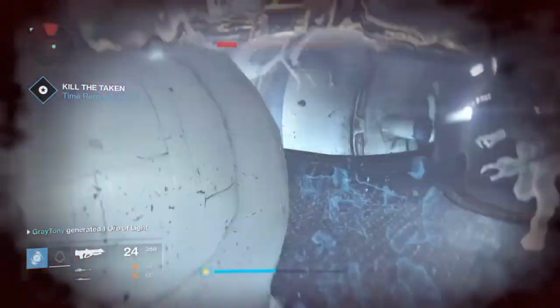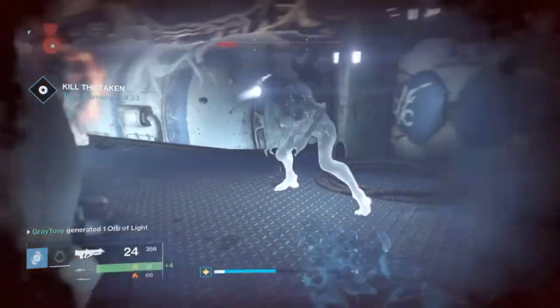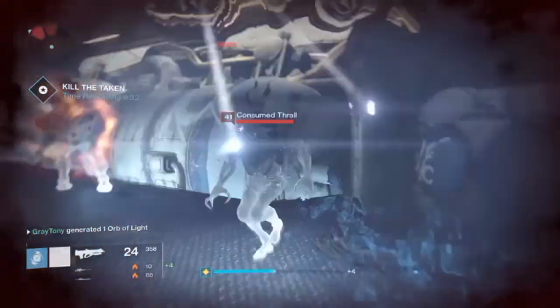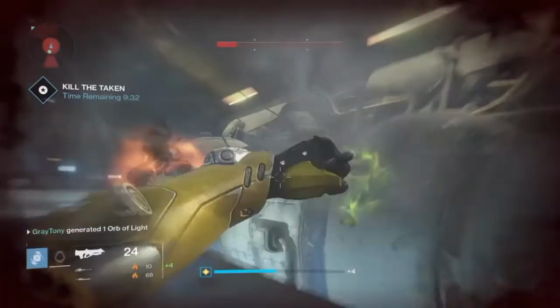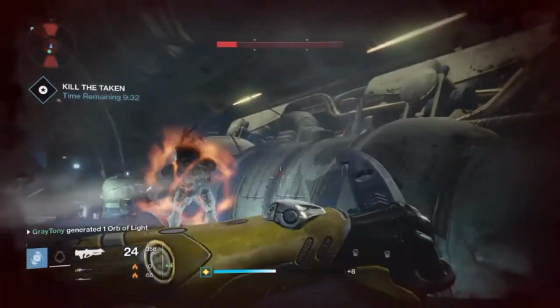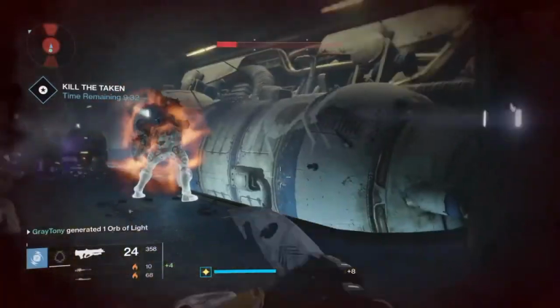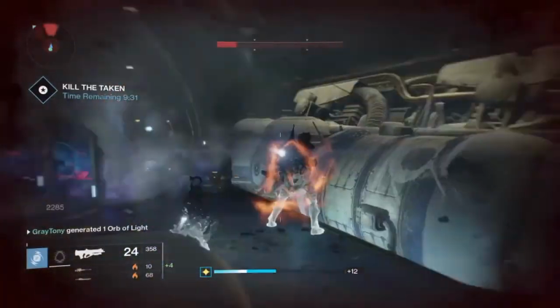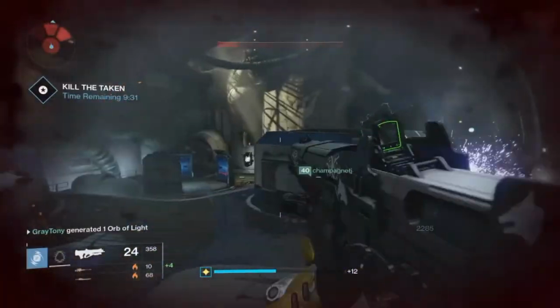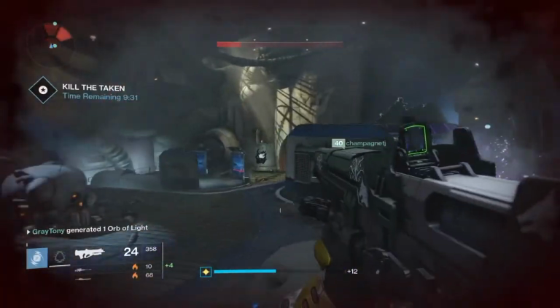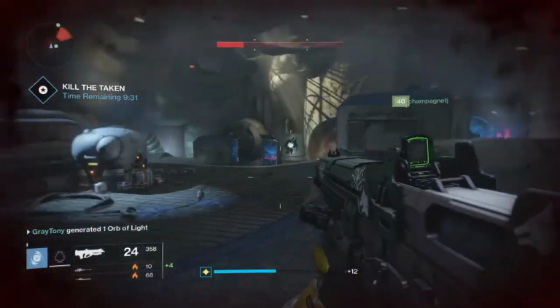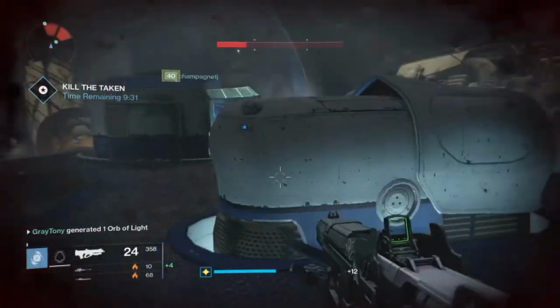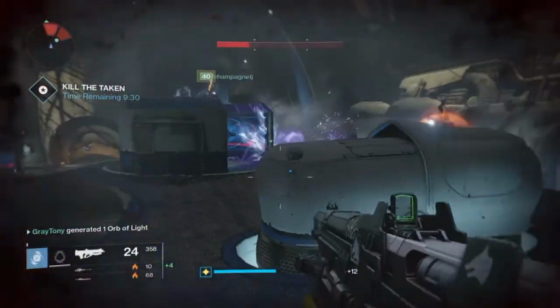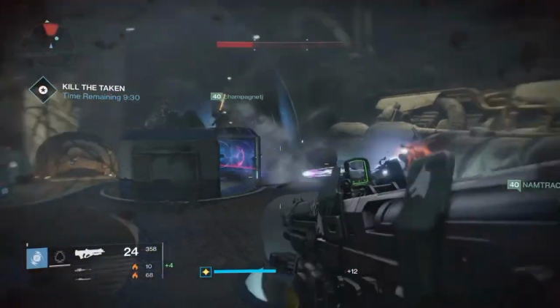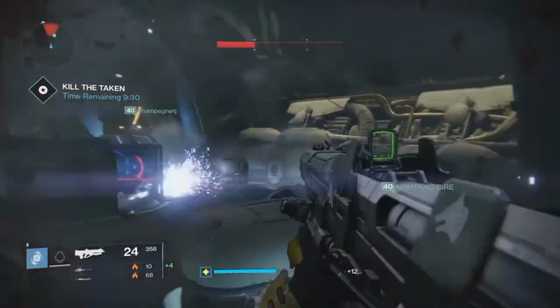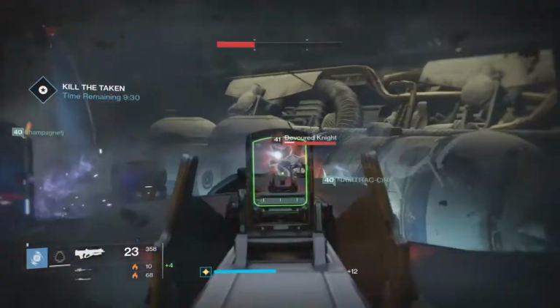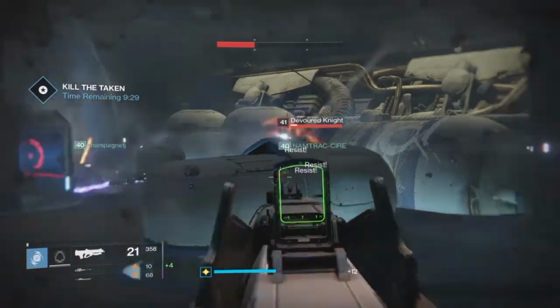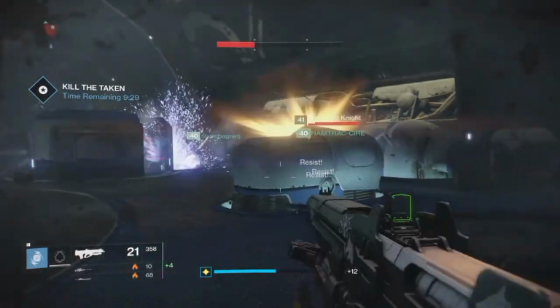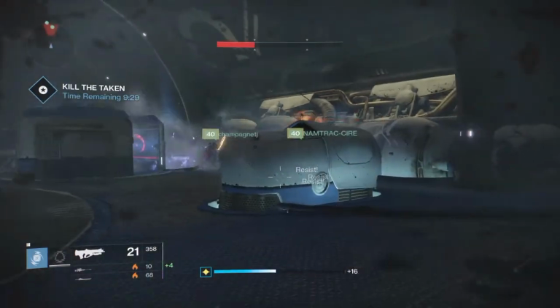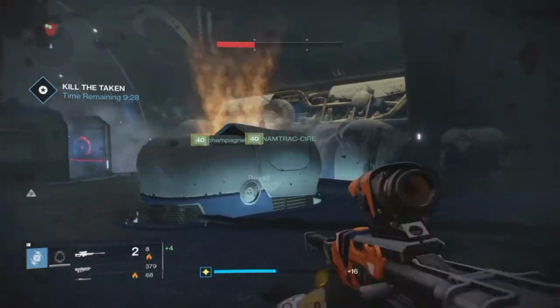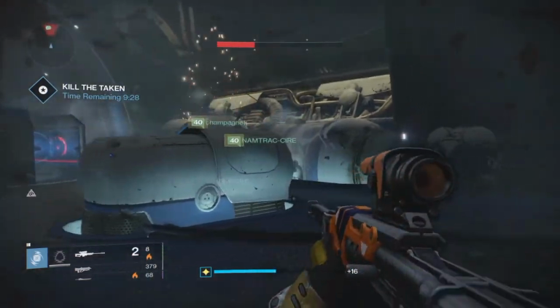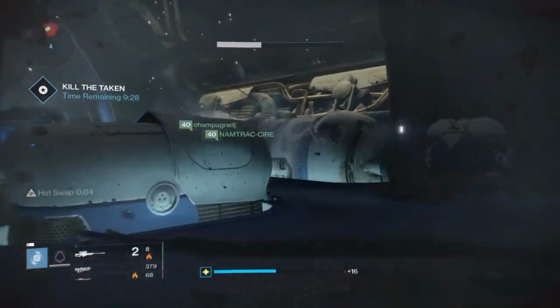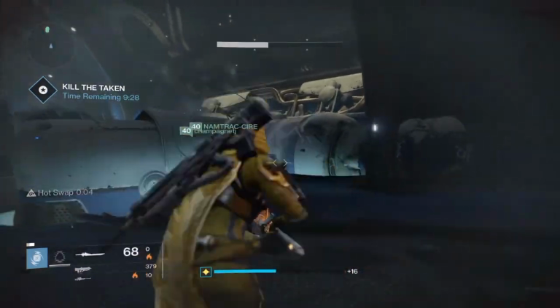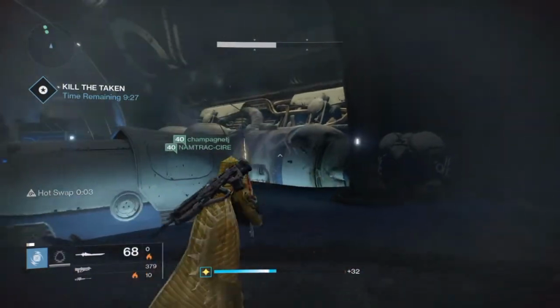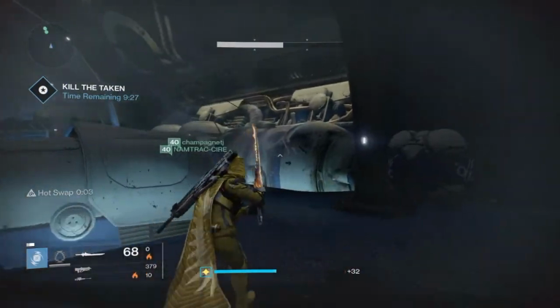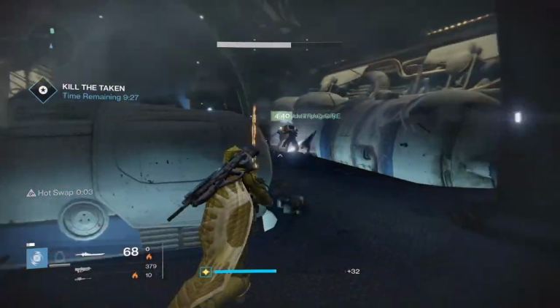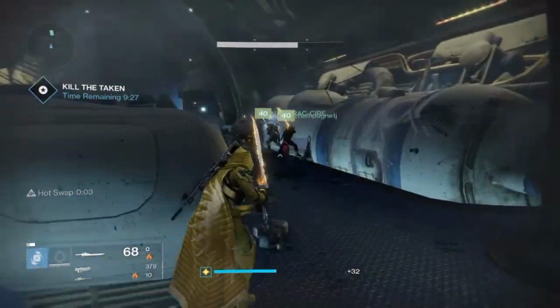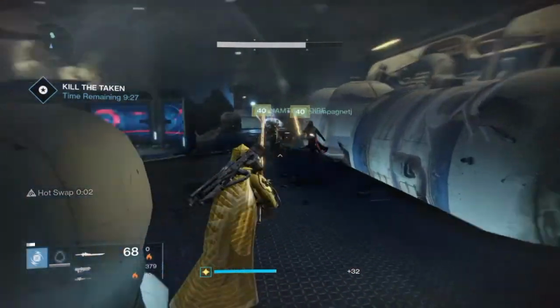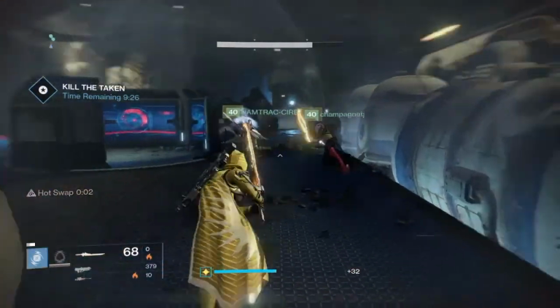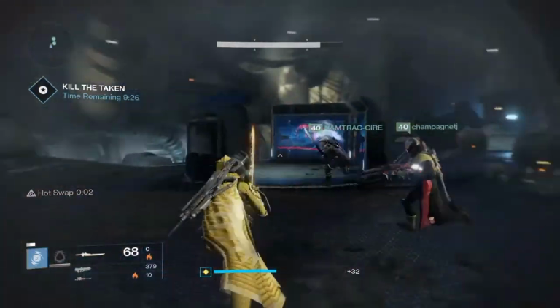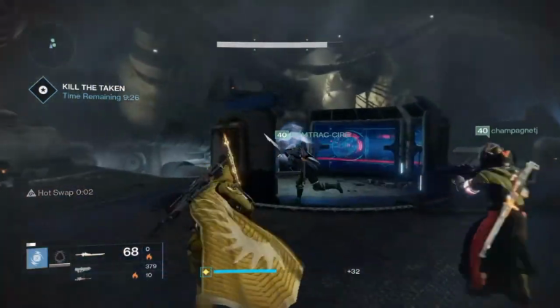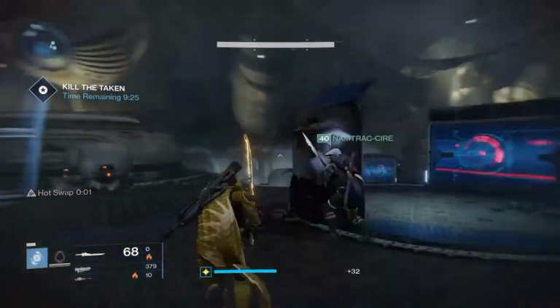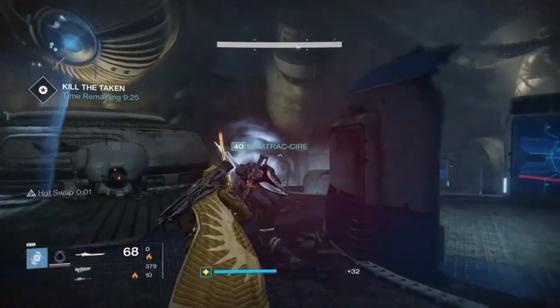This will create orbs for your teammates, which will in turn give them their super. If after the super you still have adds in the room, whip out your sword.